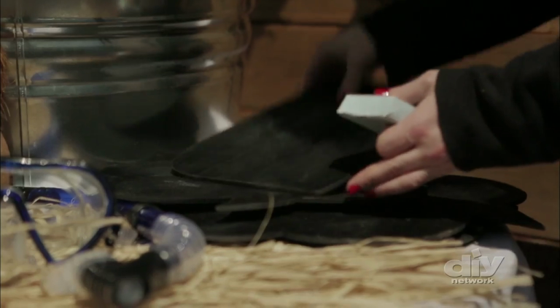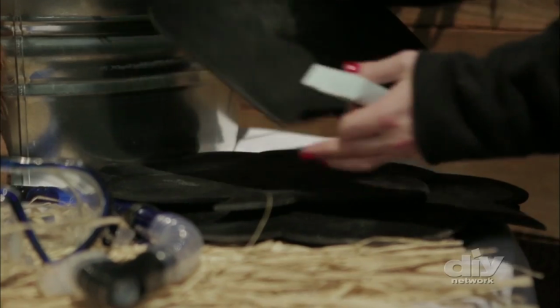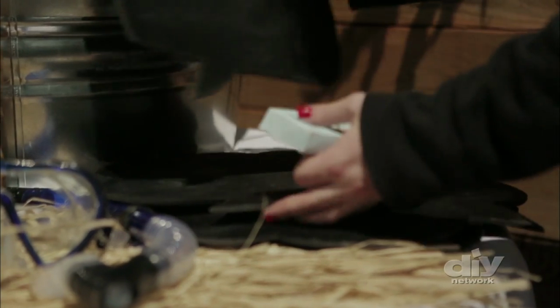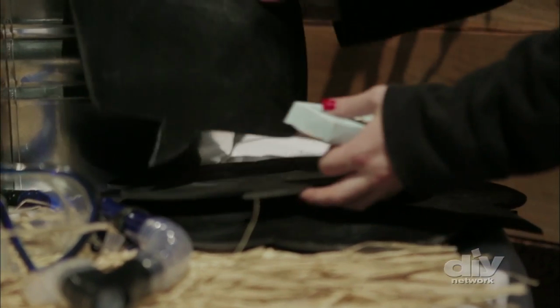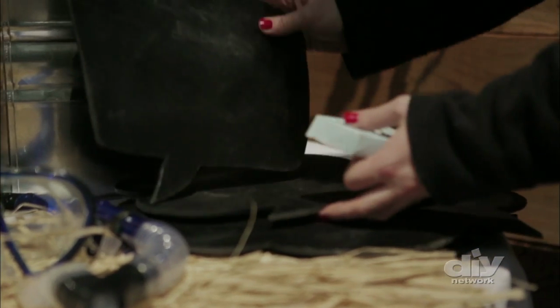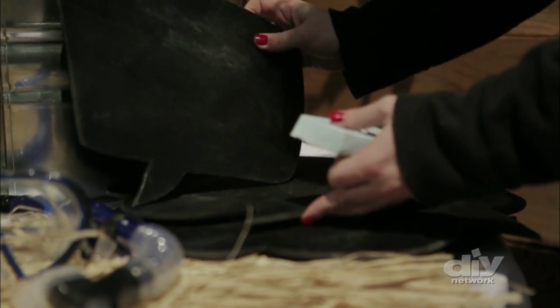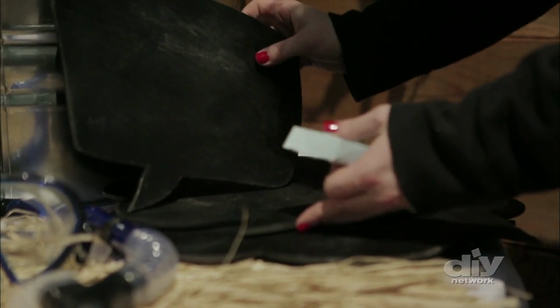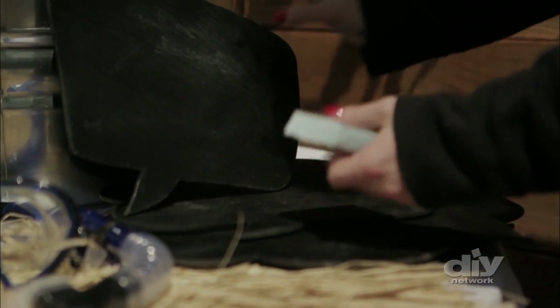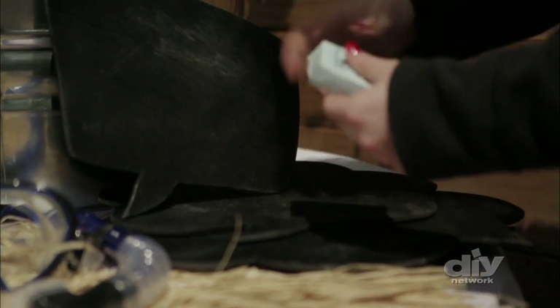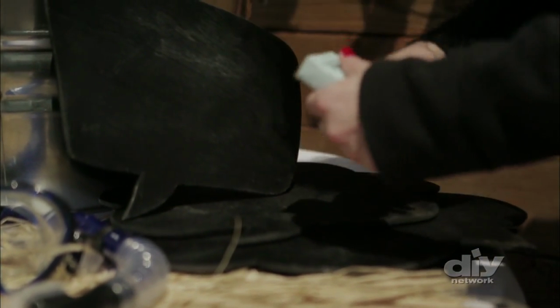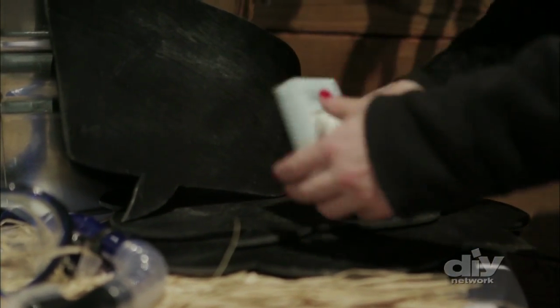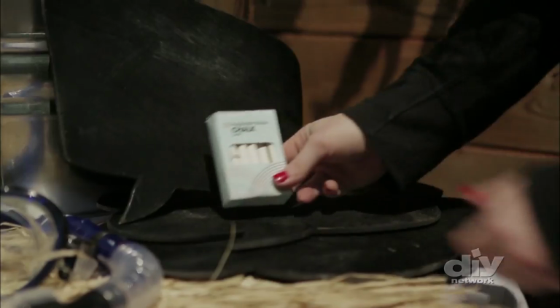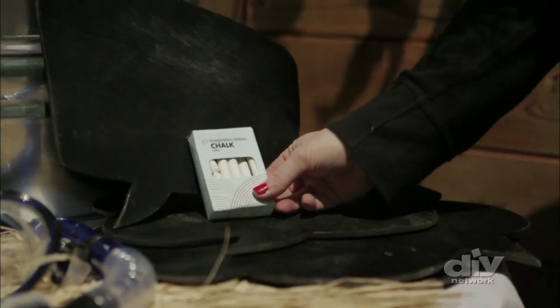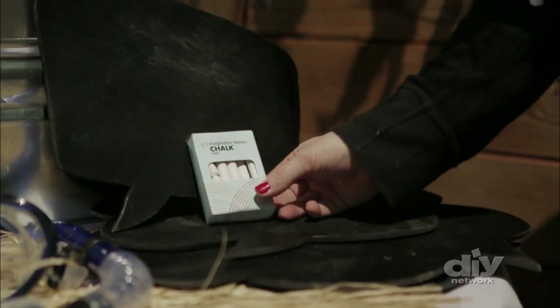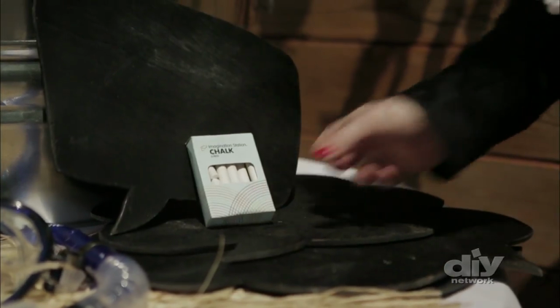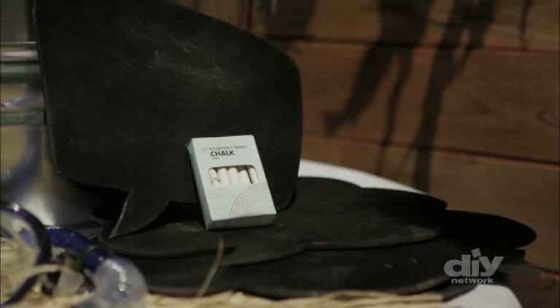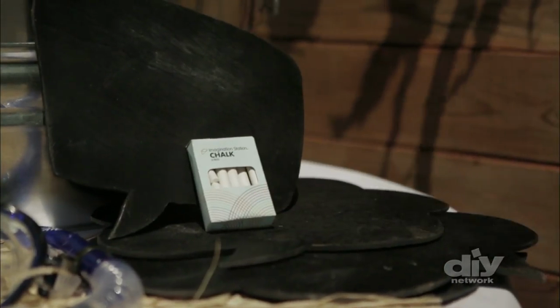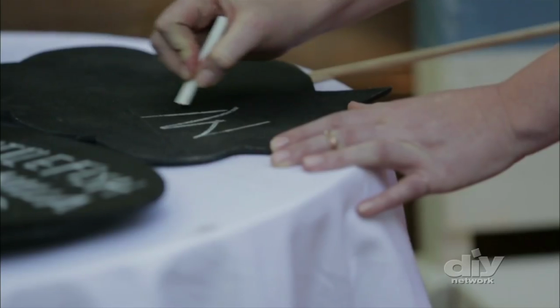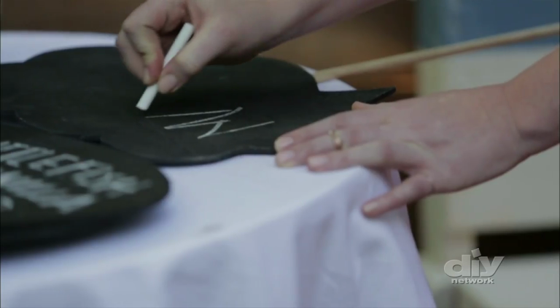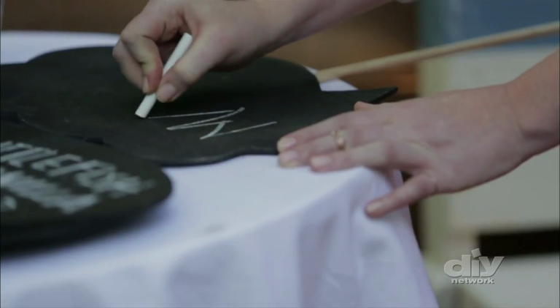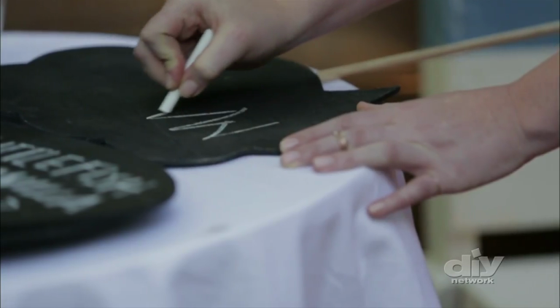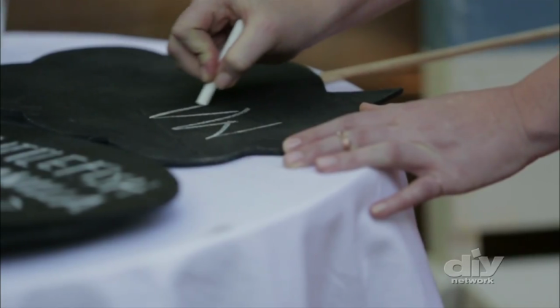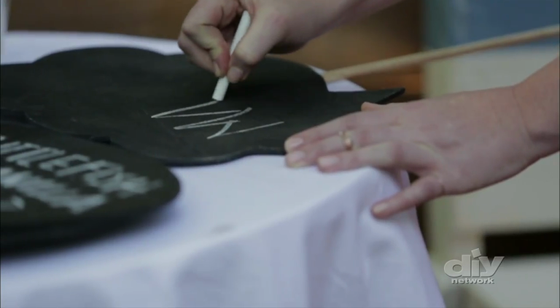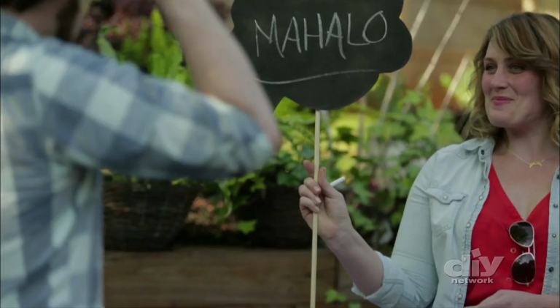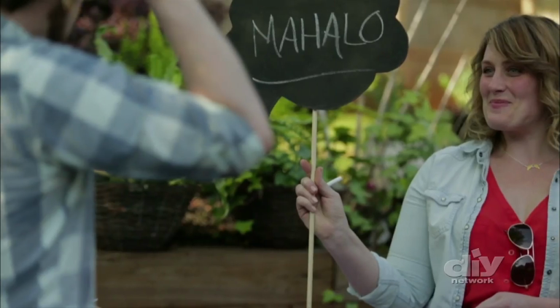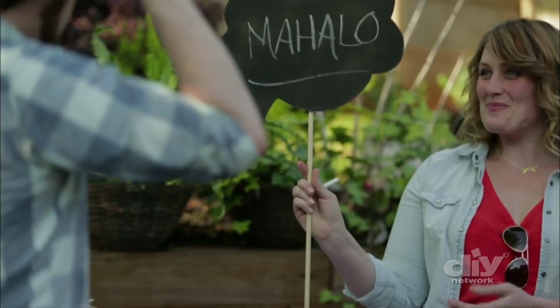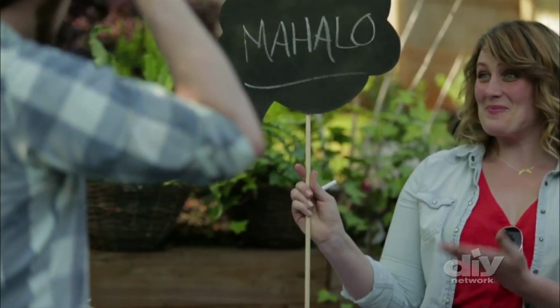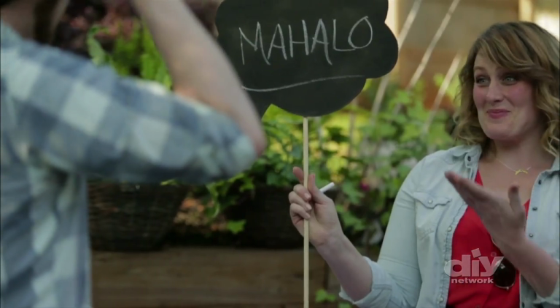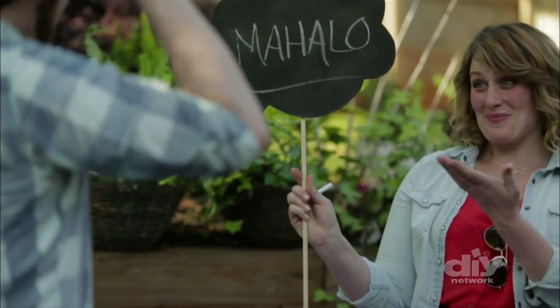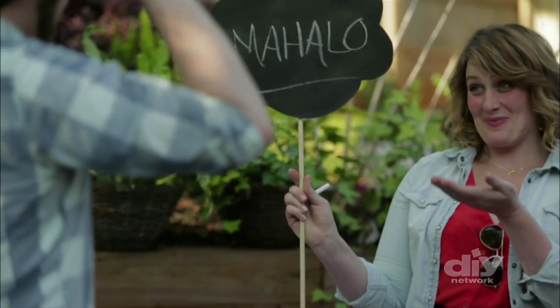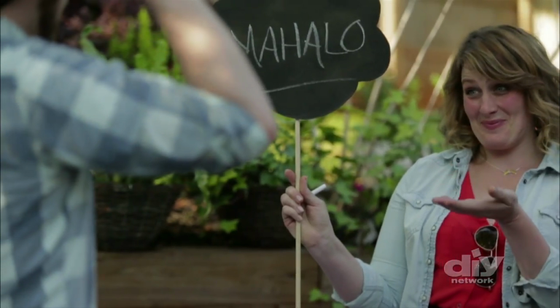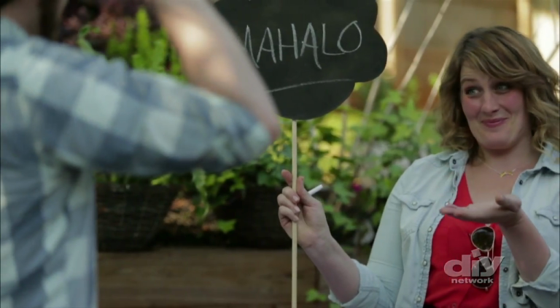Cardboard cutouts painted with chalkboard paint let guests write their own messages and can be reused again and again.